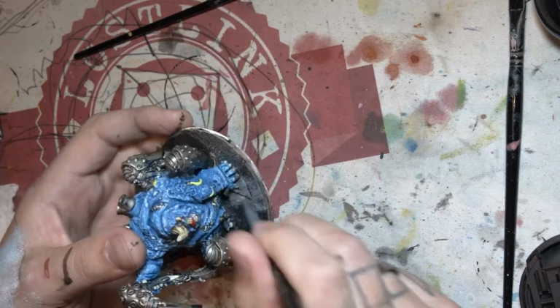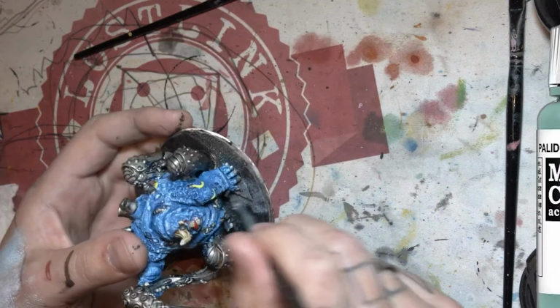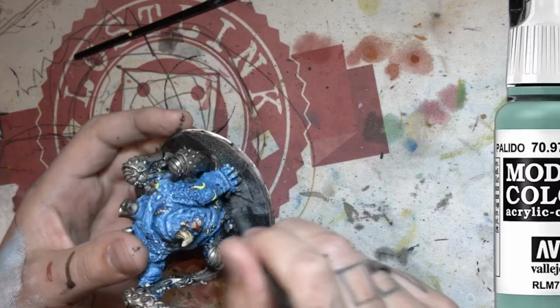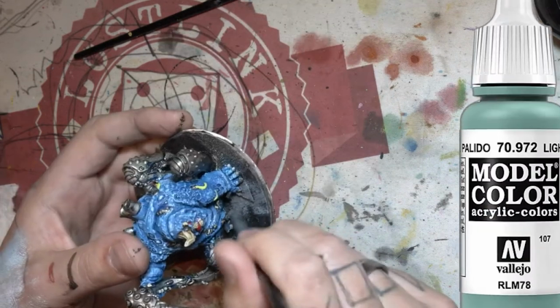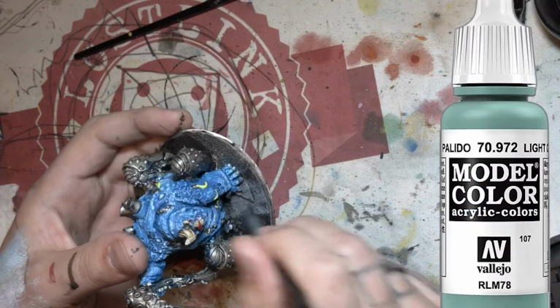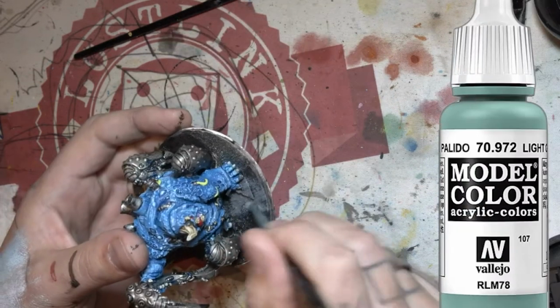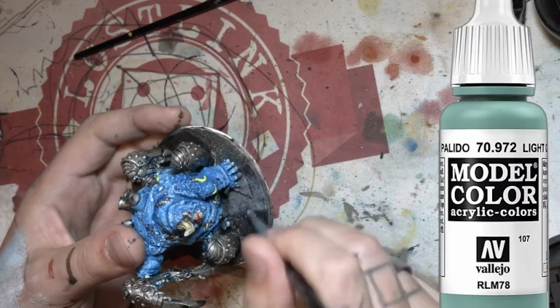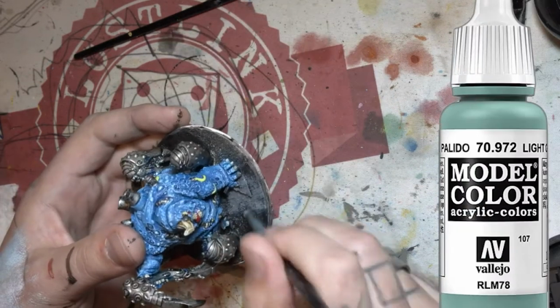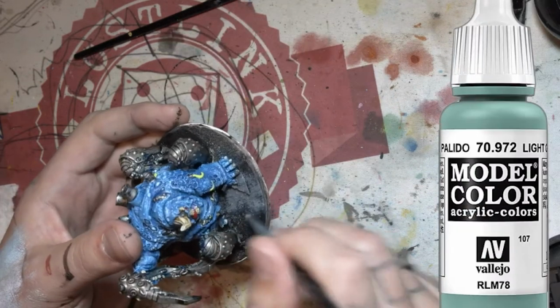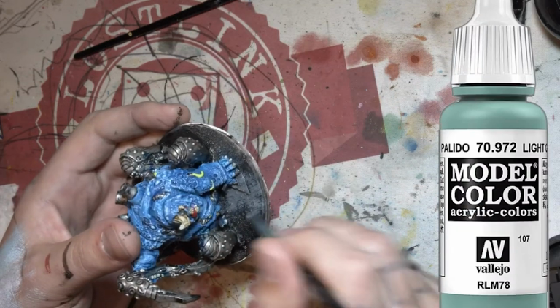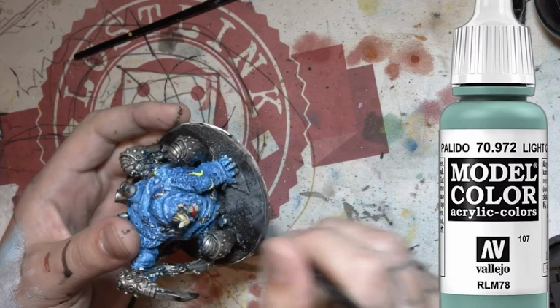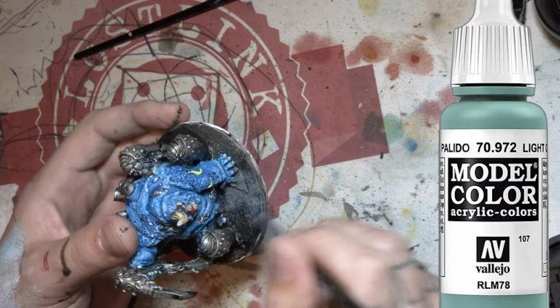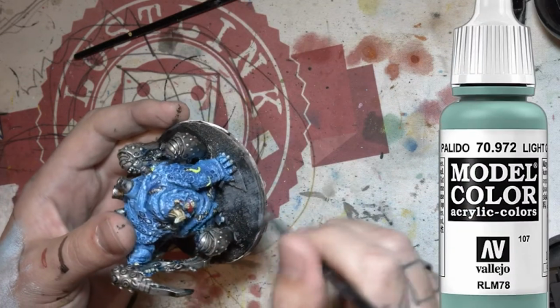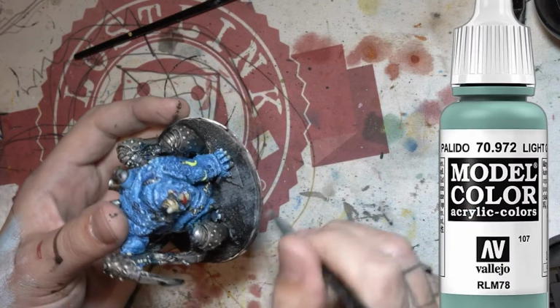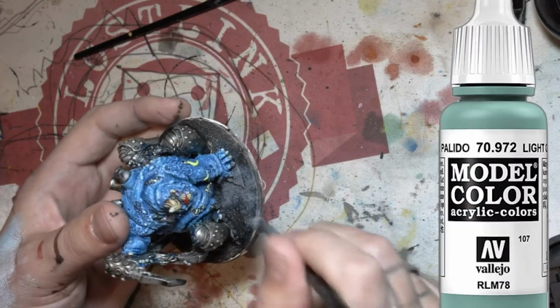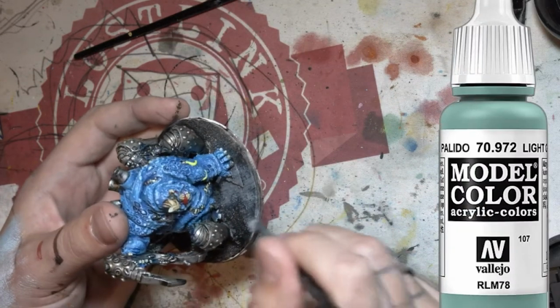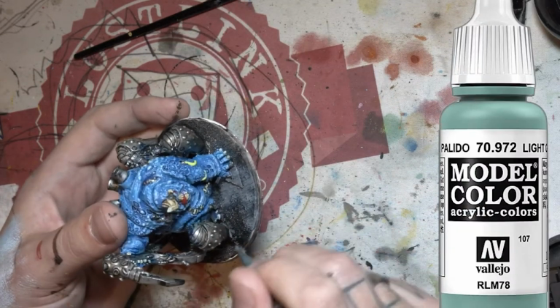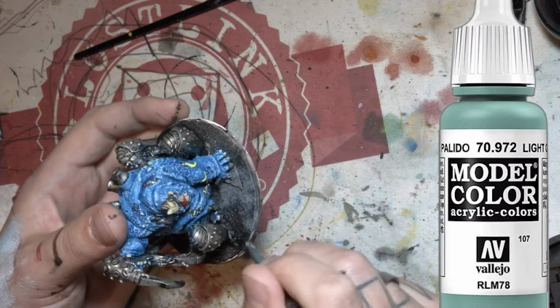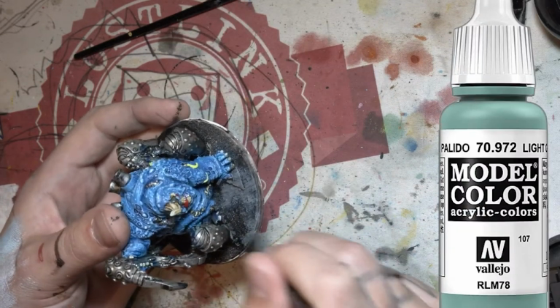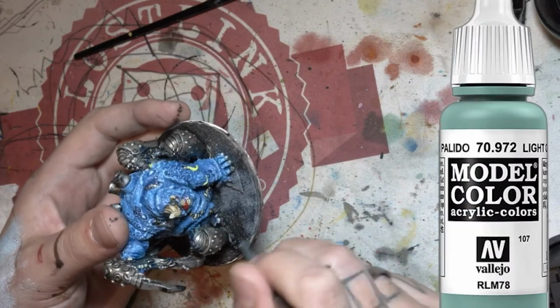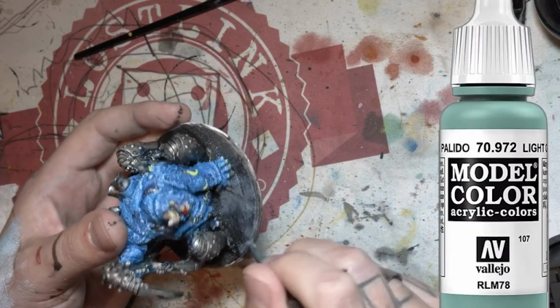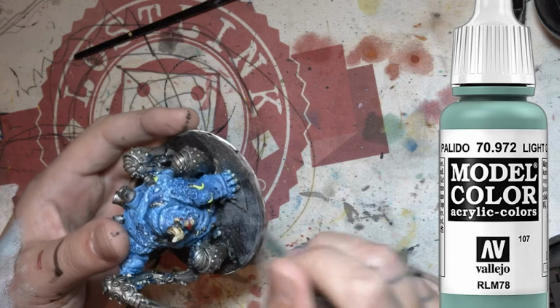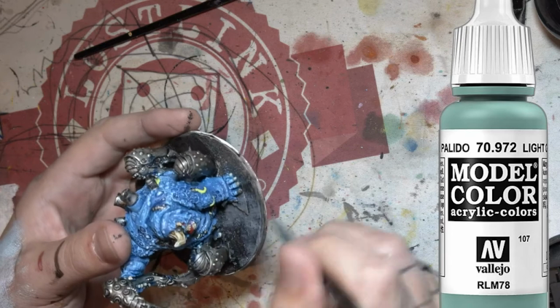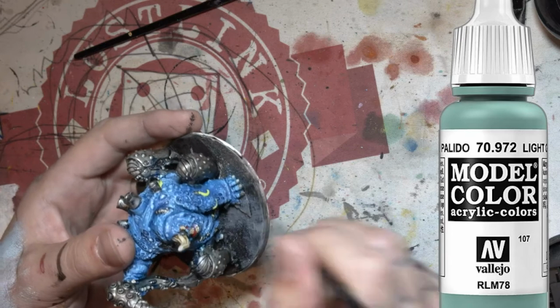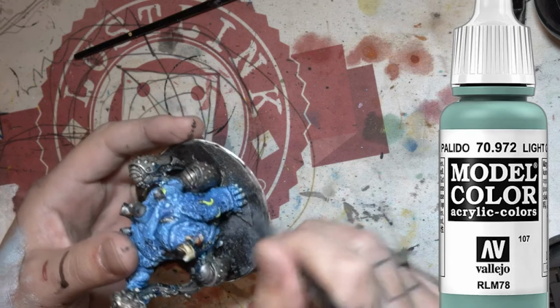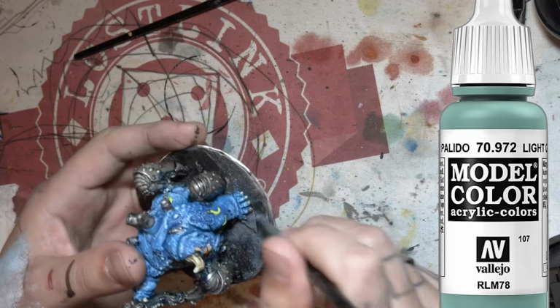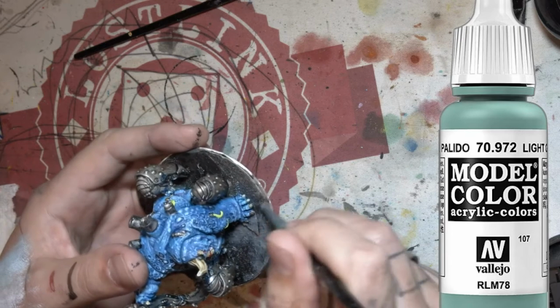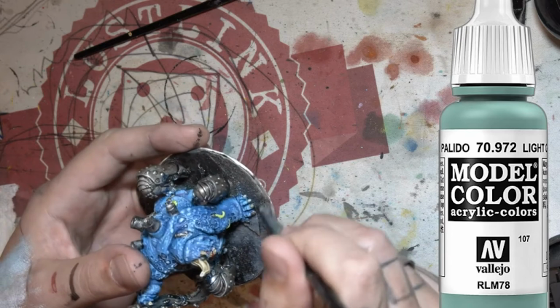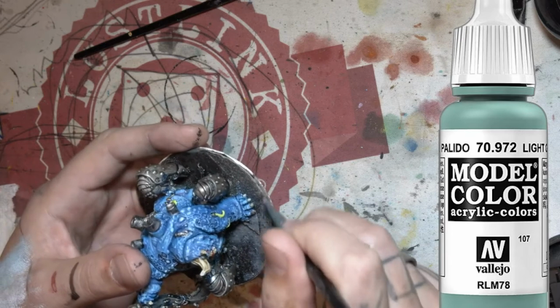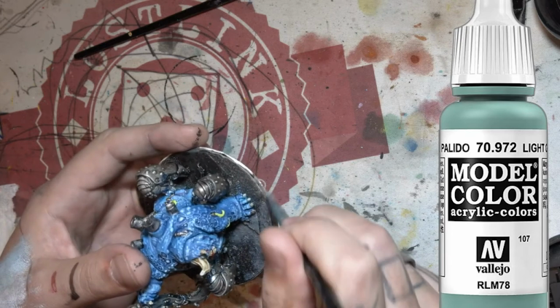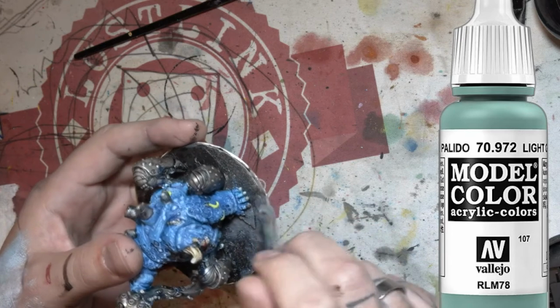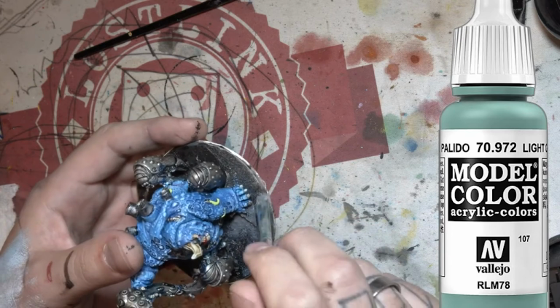Here I've got a light grey and I'm going over and doing a pretty heavy dry brush over all the concrete parts.